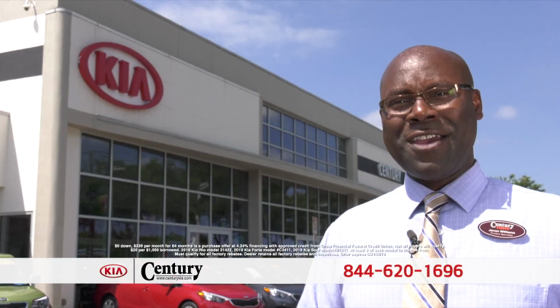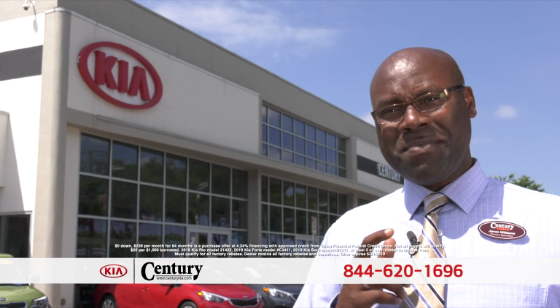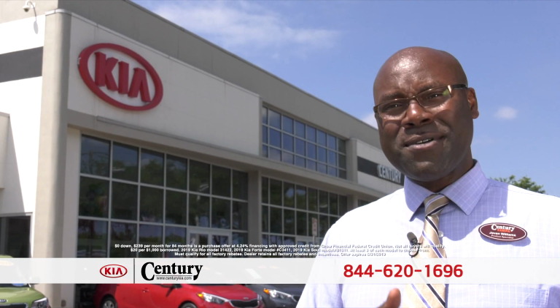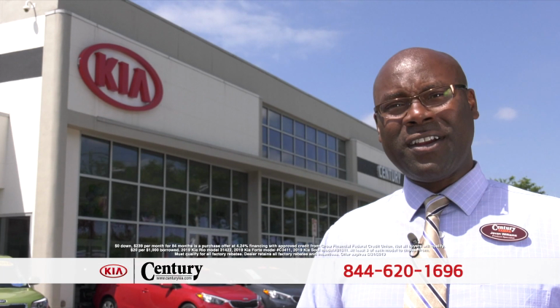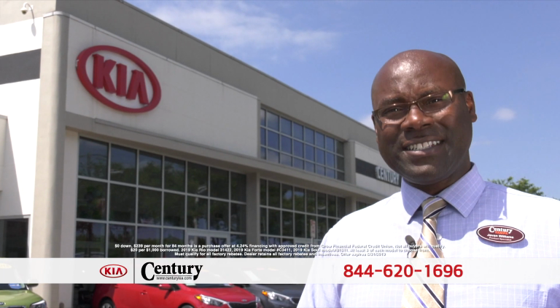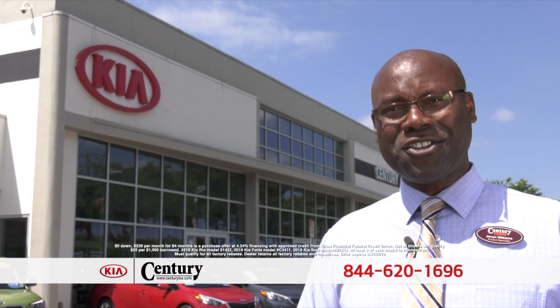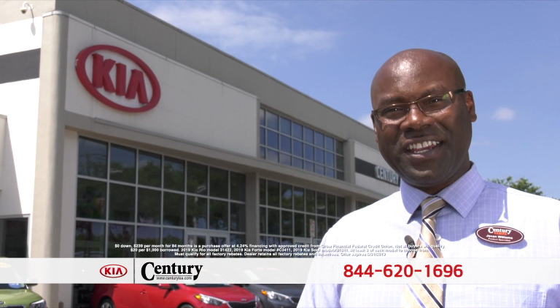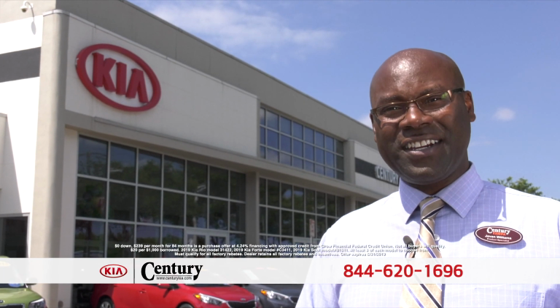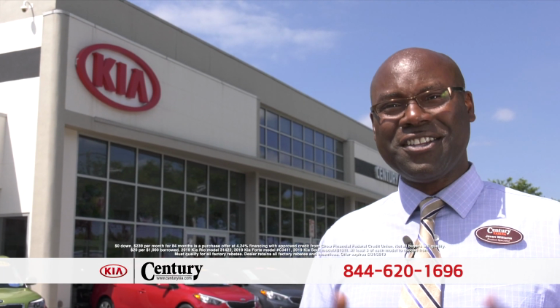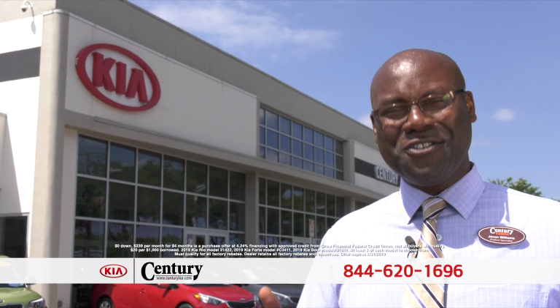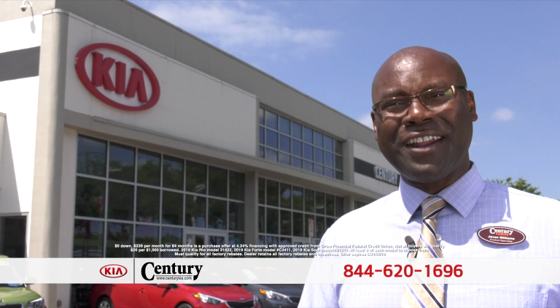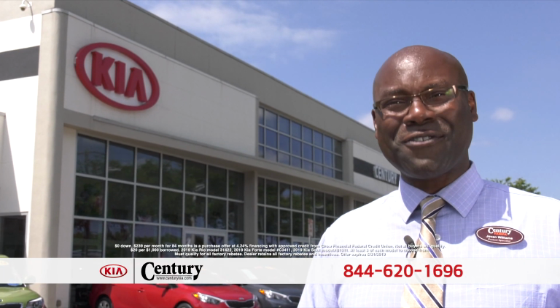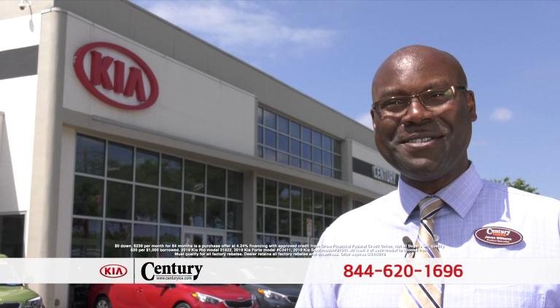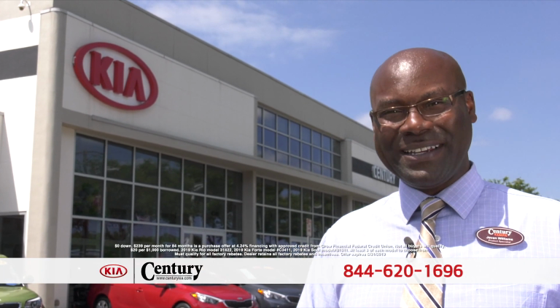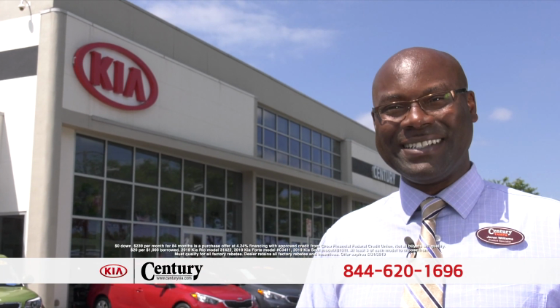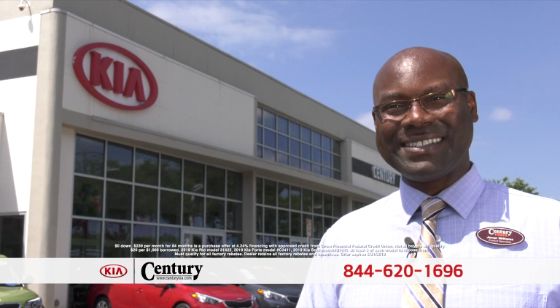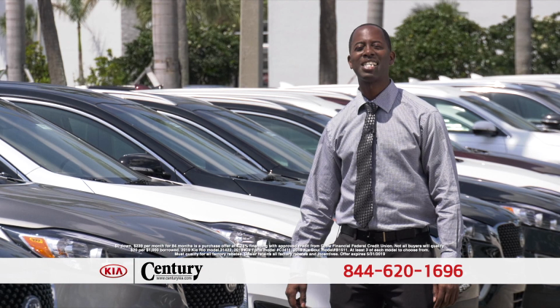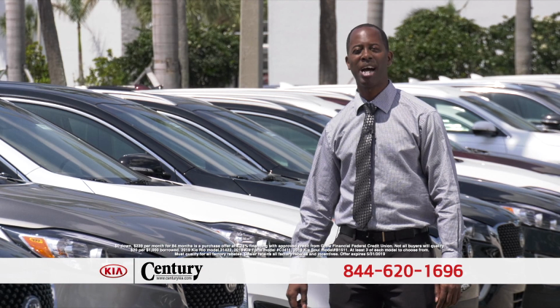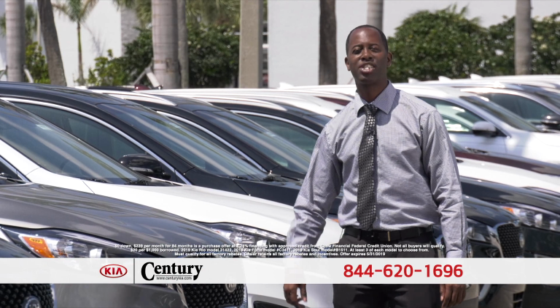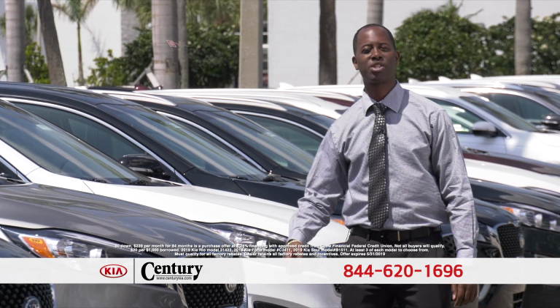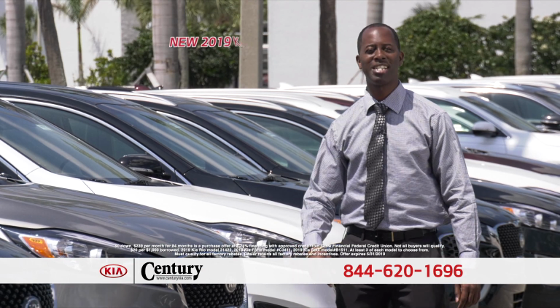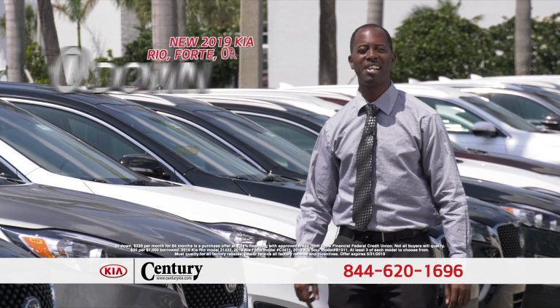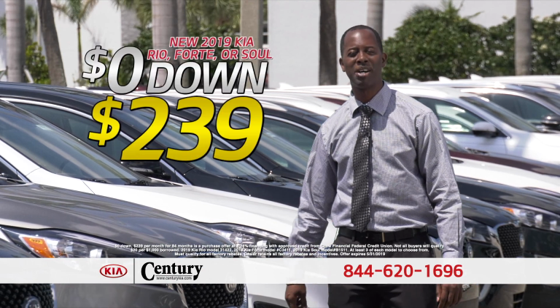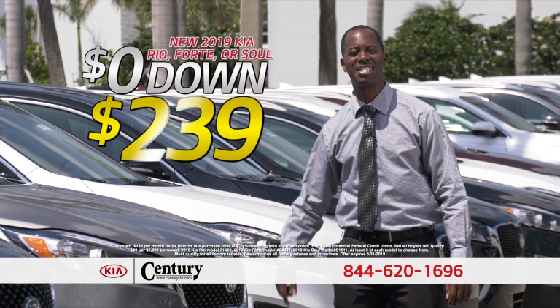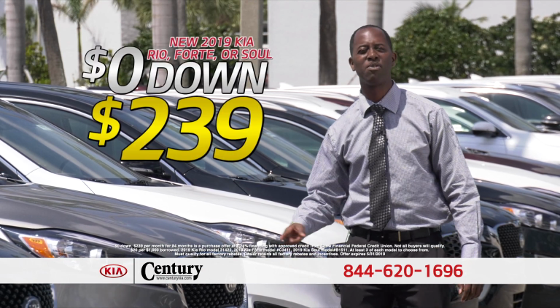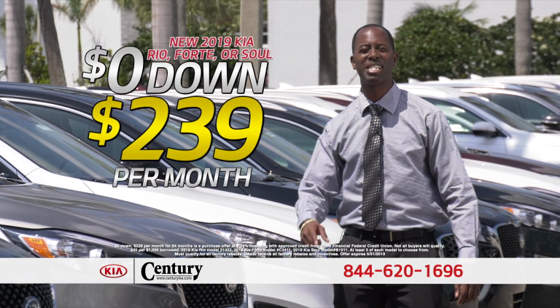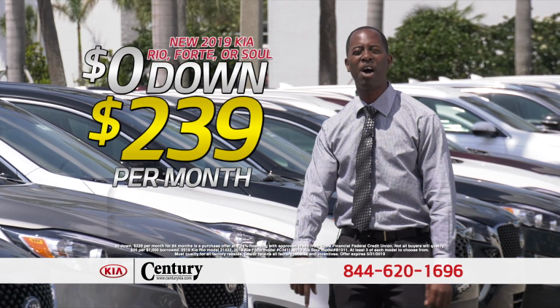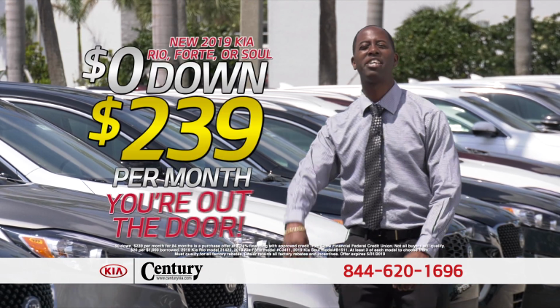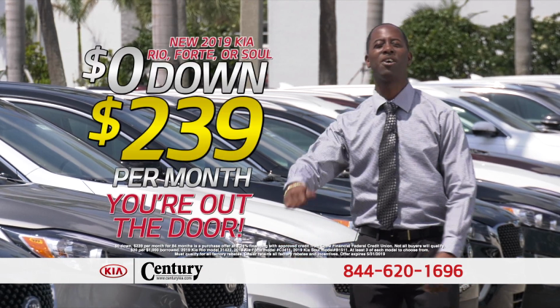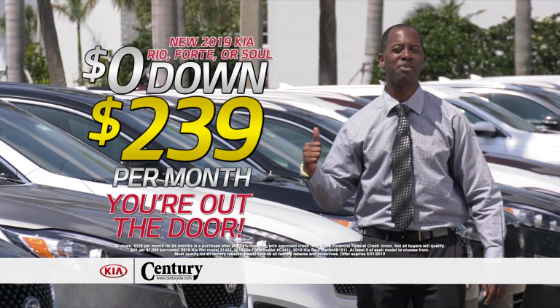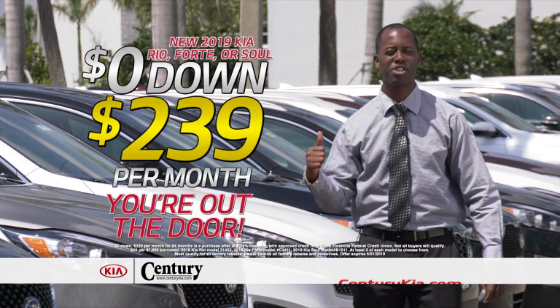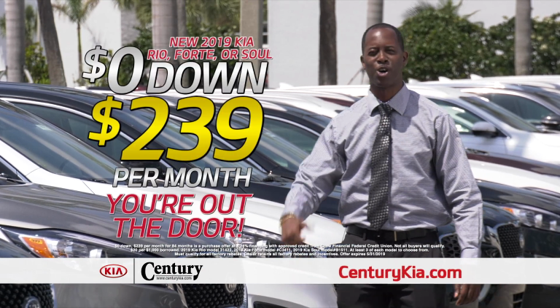At Century Kia, you've got a friend in the business. That's right — $2.39 a month, zero down, and you're out the door.